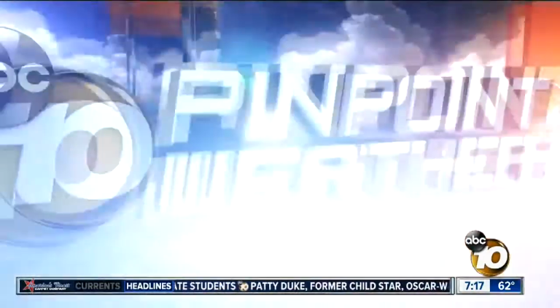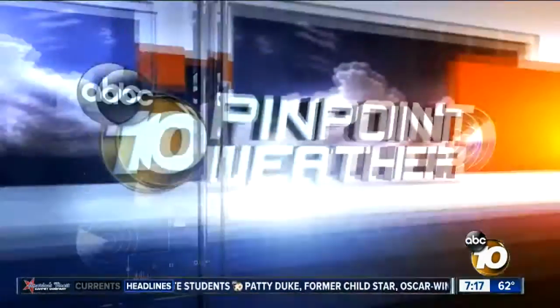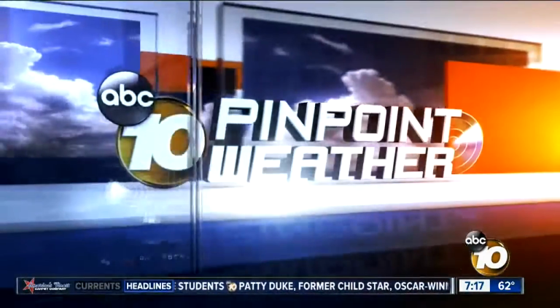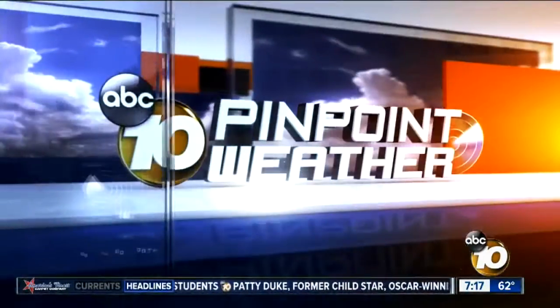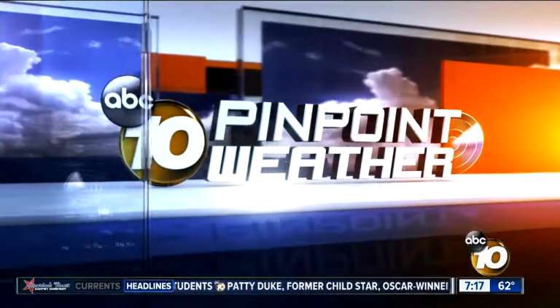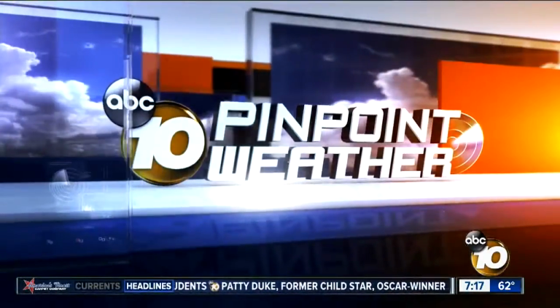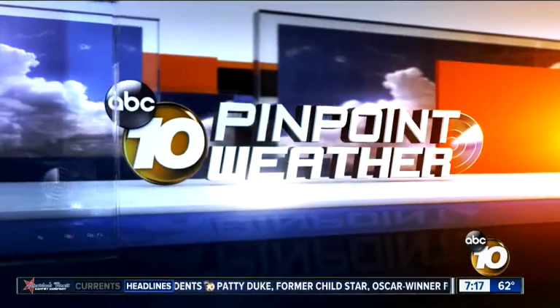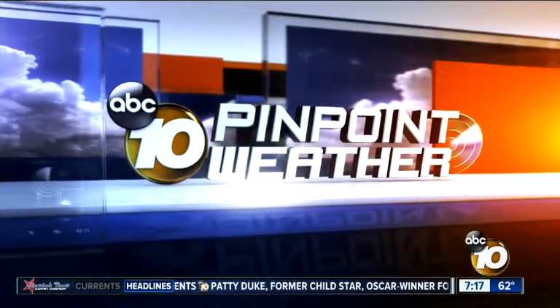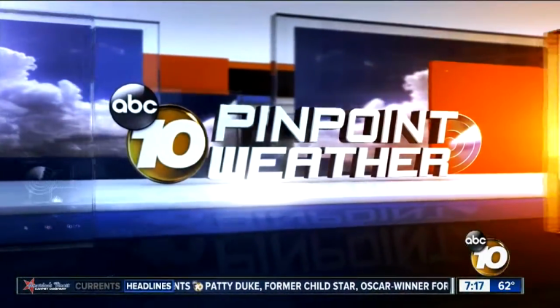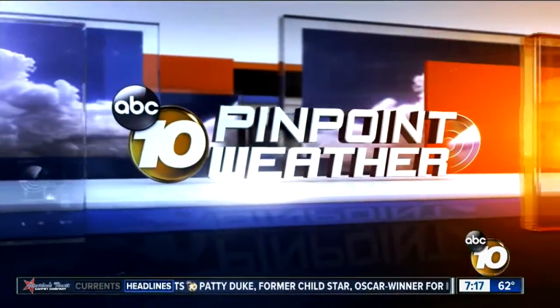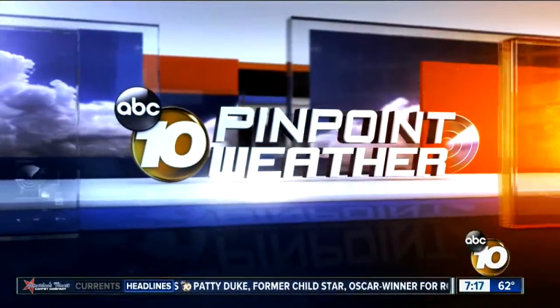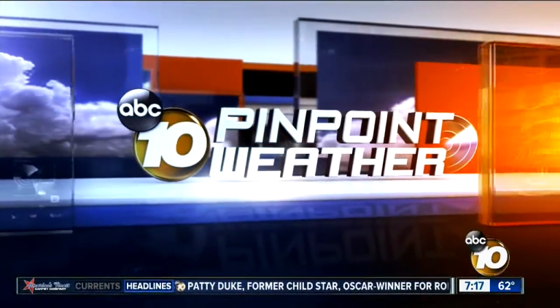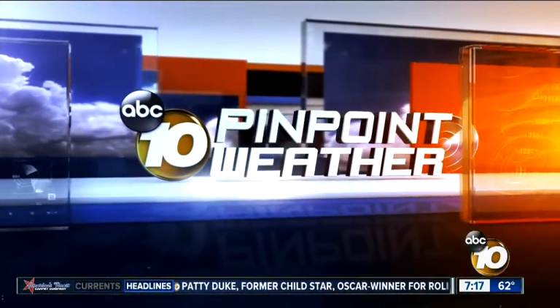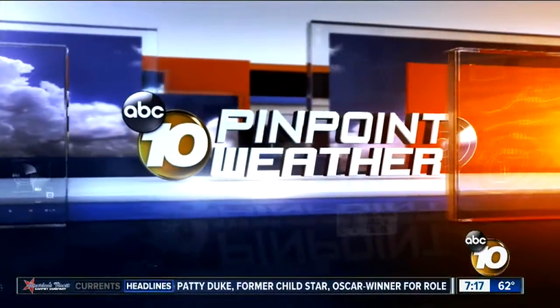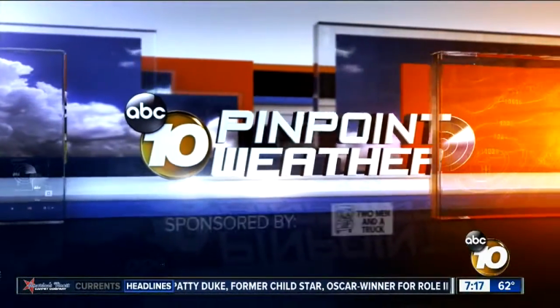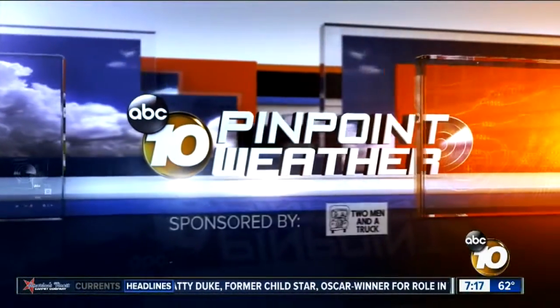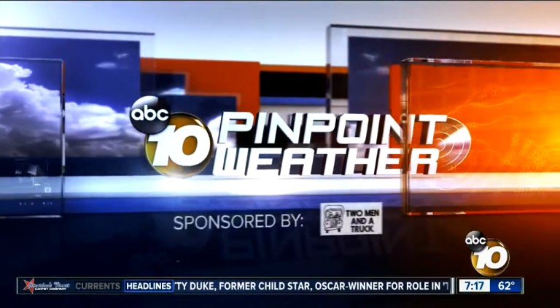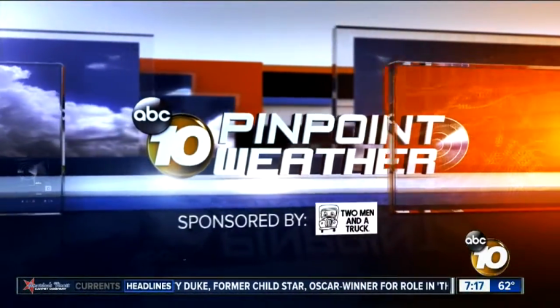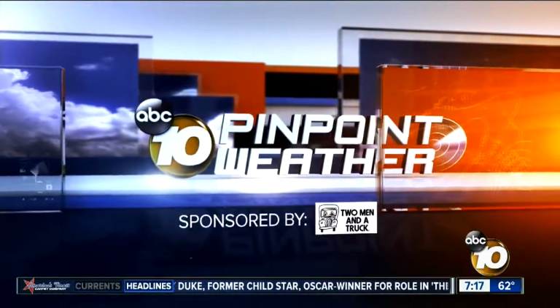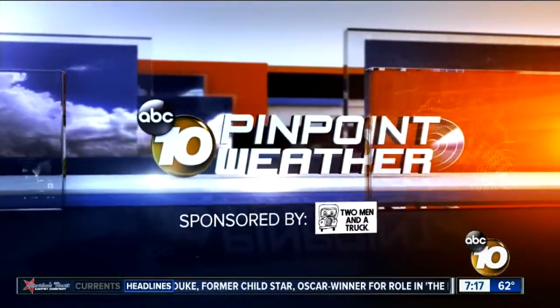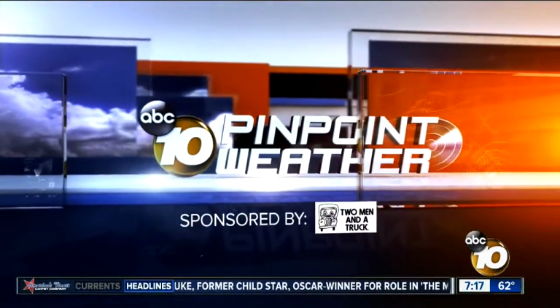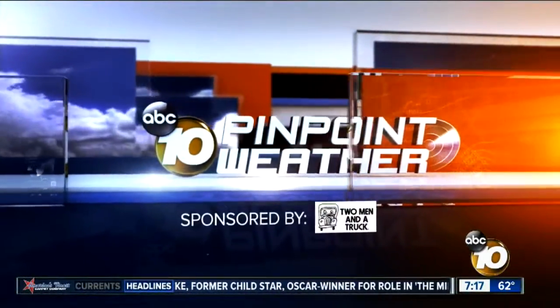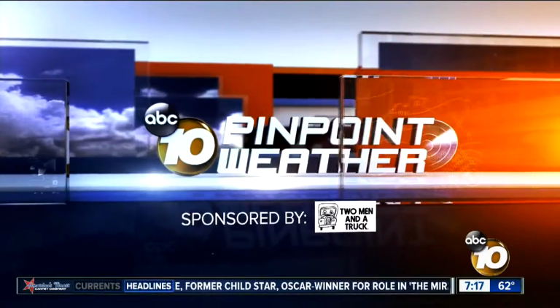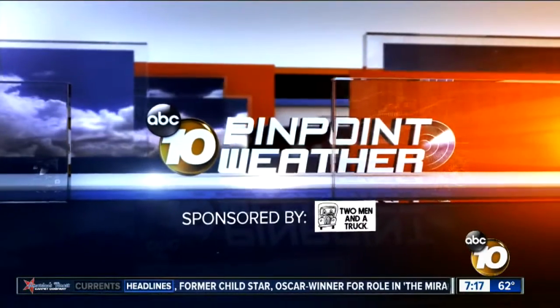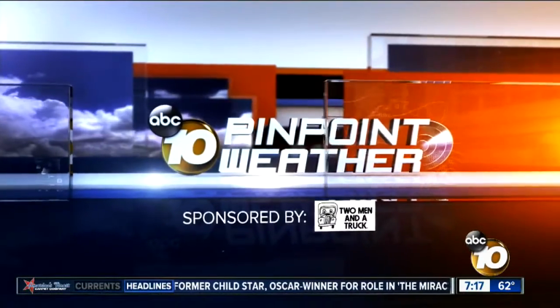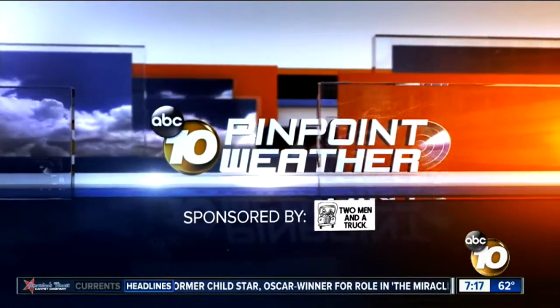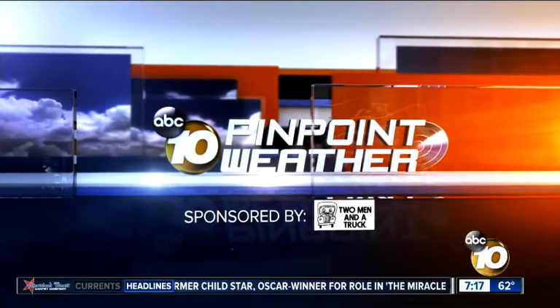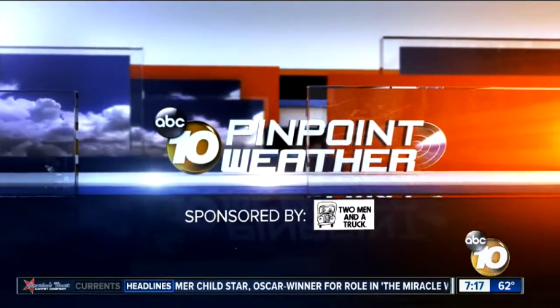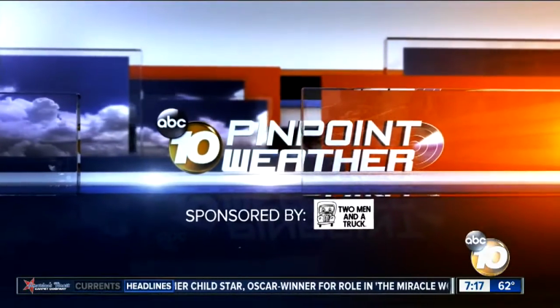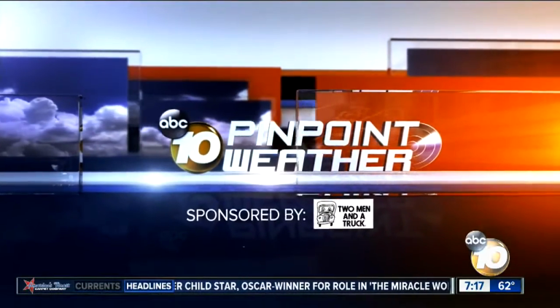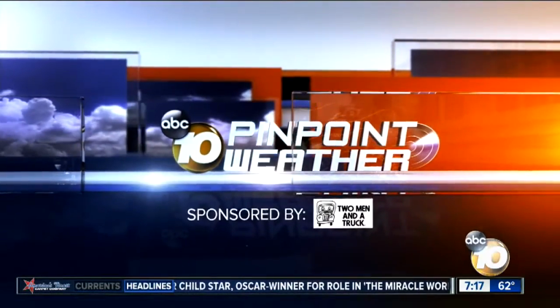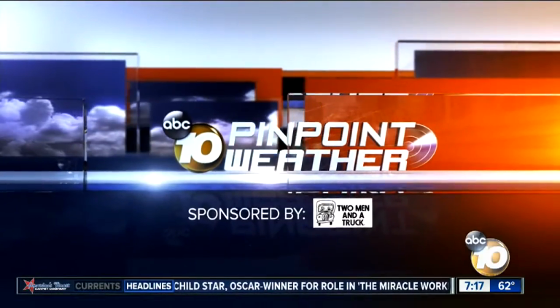This is 10 News Pinpoint Weather, sponsored by San Diego's Two Men in a Truck, Movers Who Care.